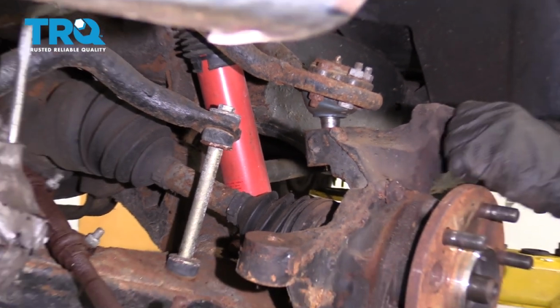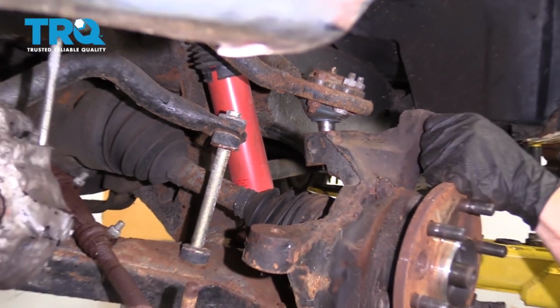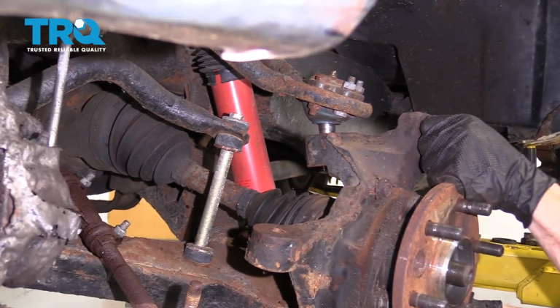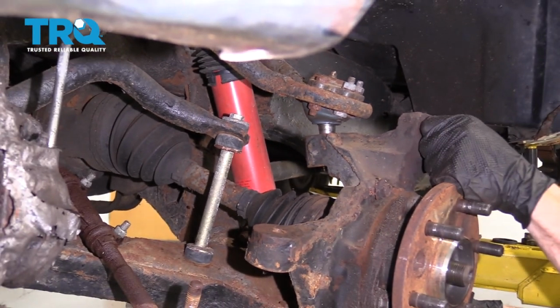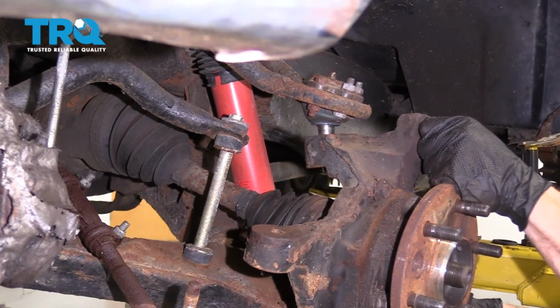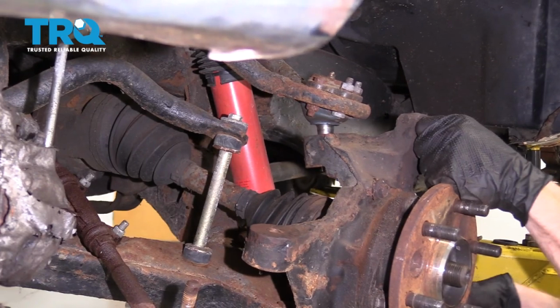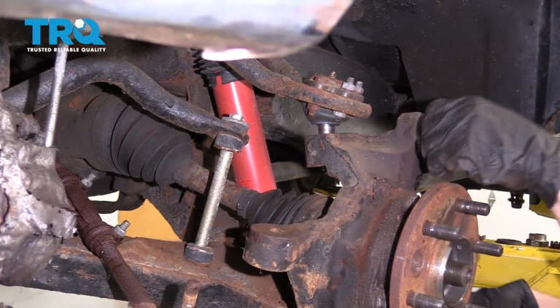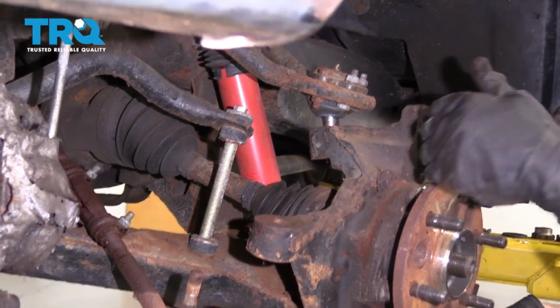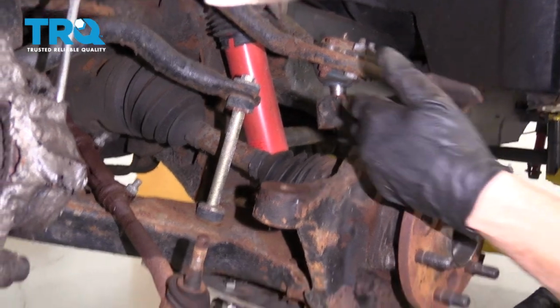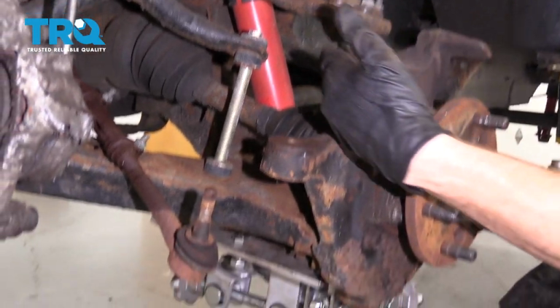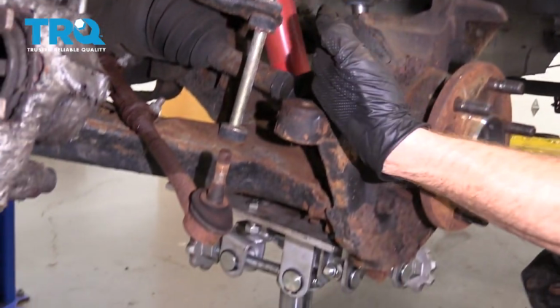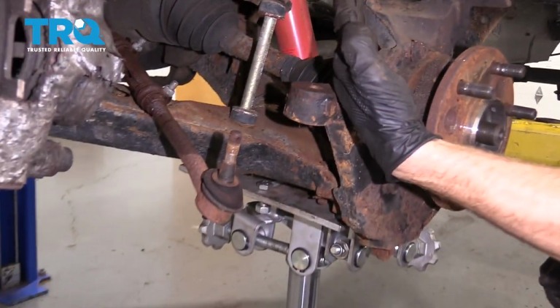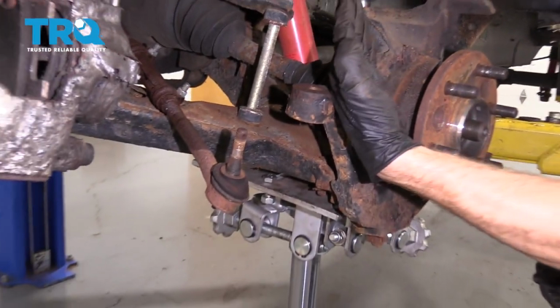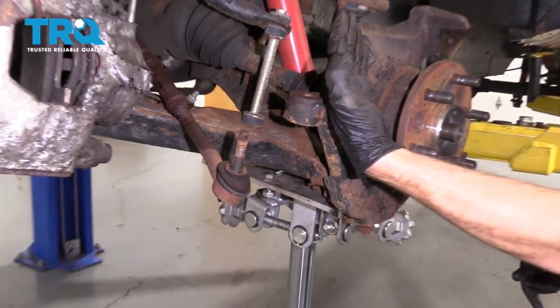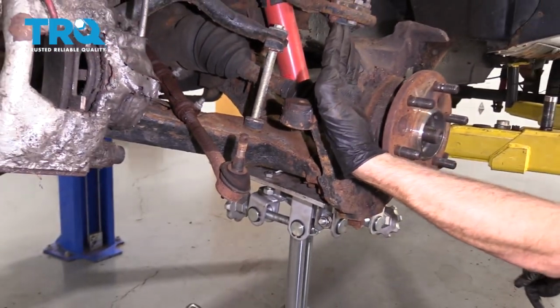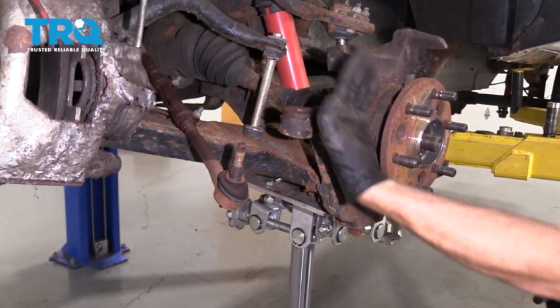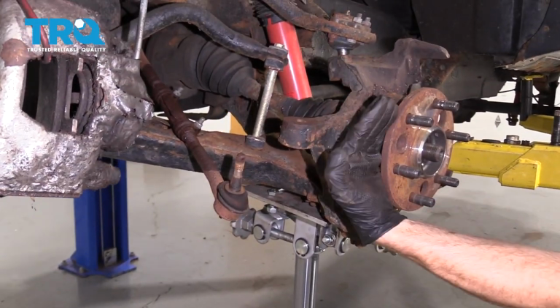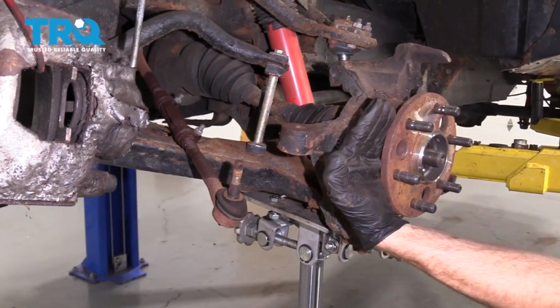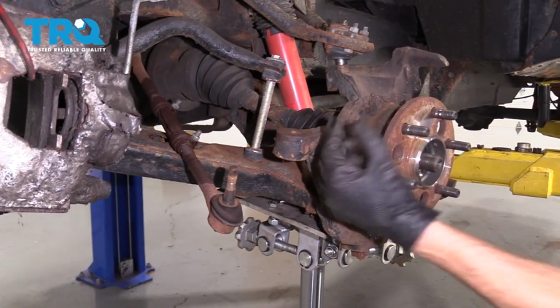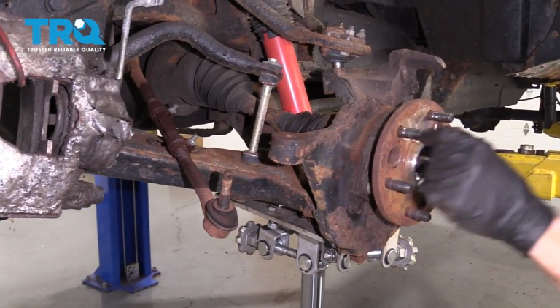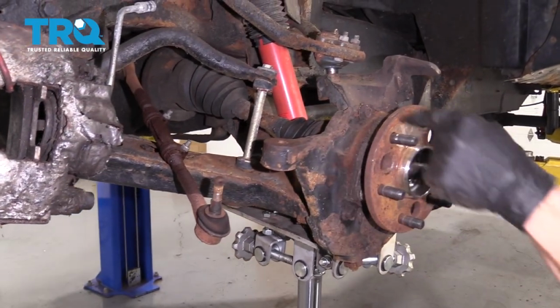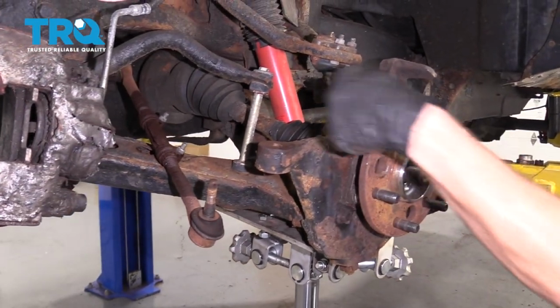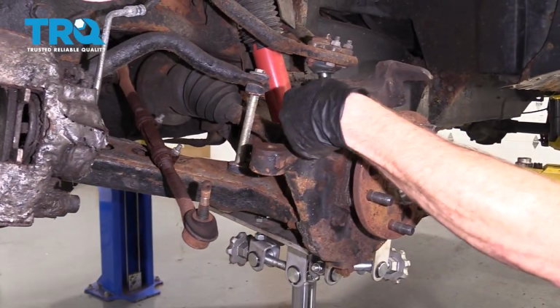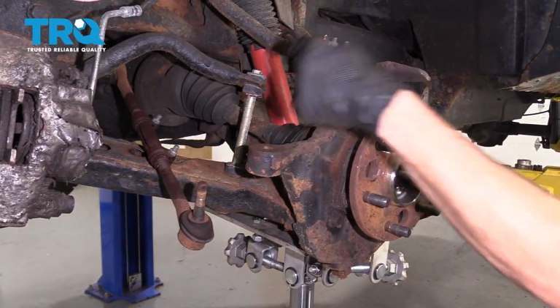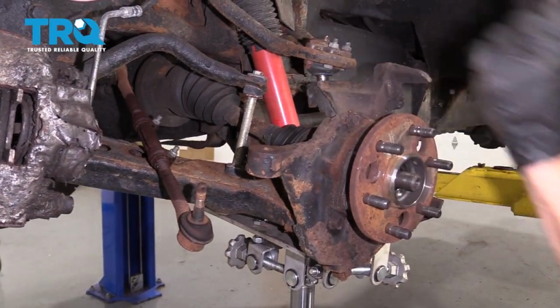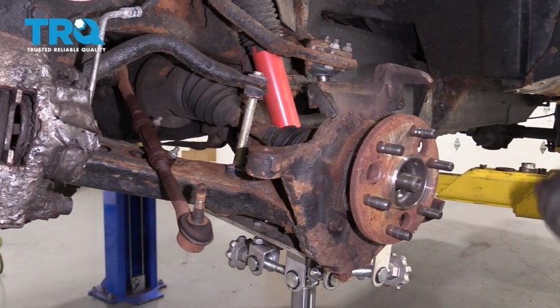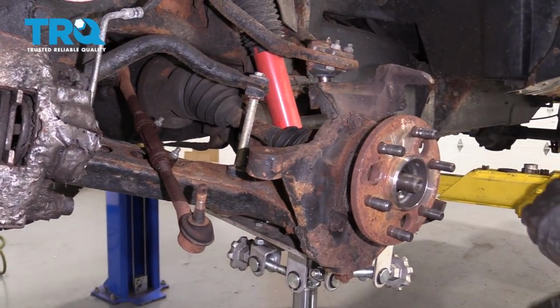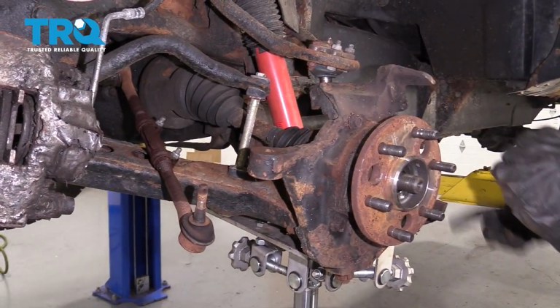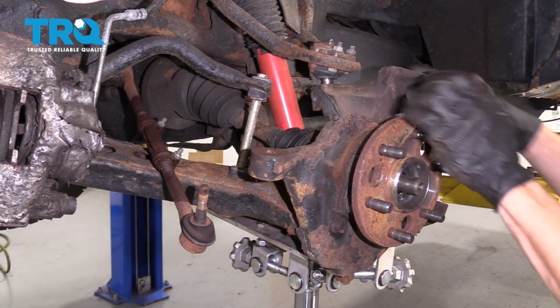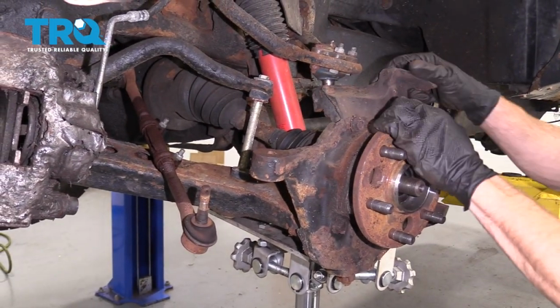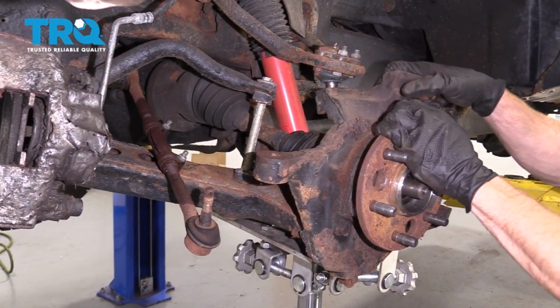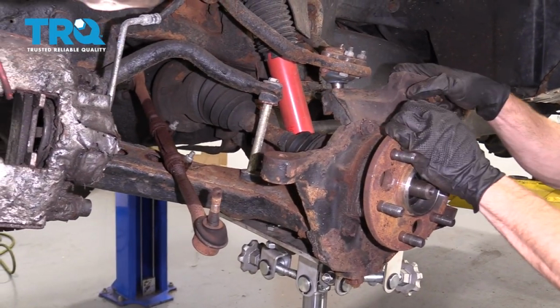Let's carefully lower this down. Just keep in mind the knuckle might pull away and it could potentially put a tug on your axle.